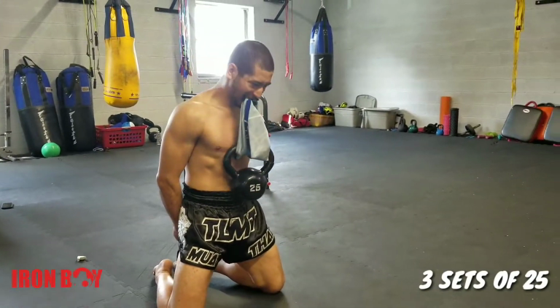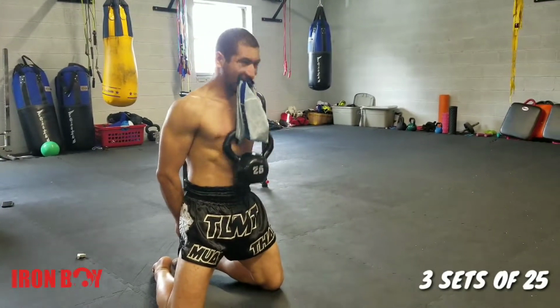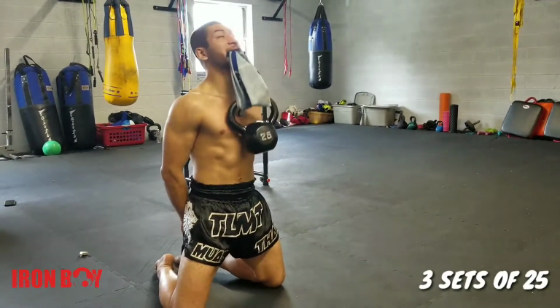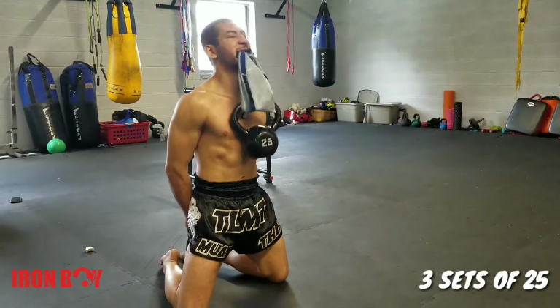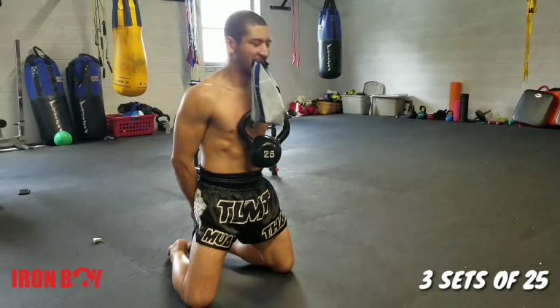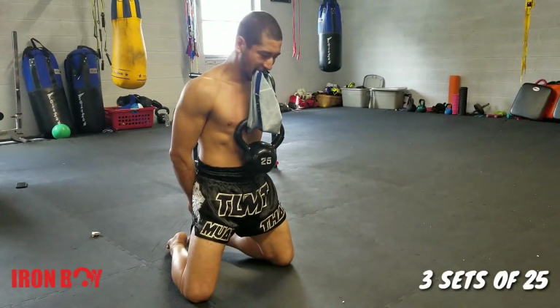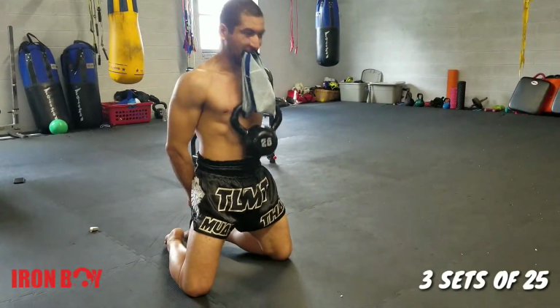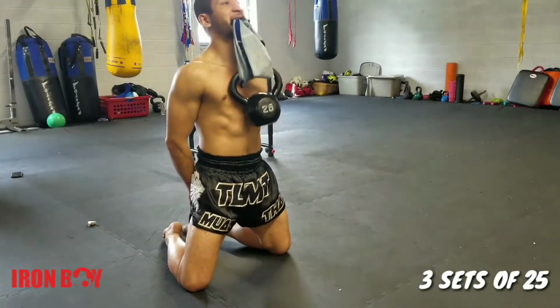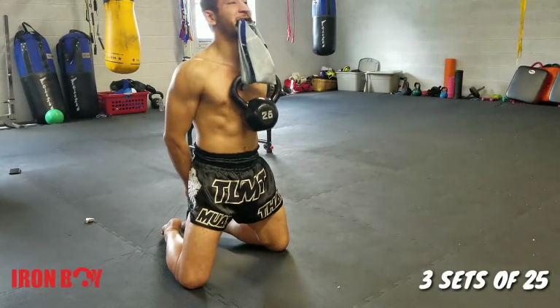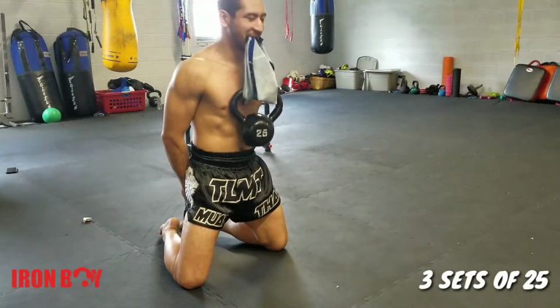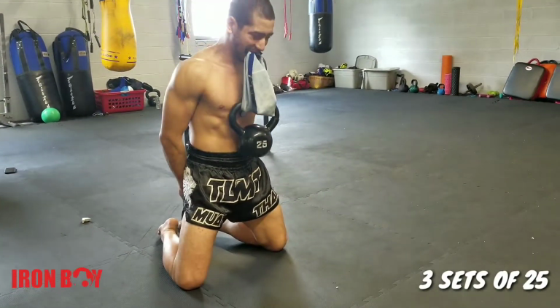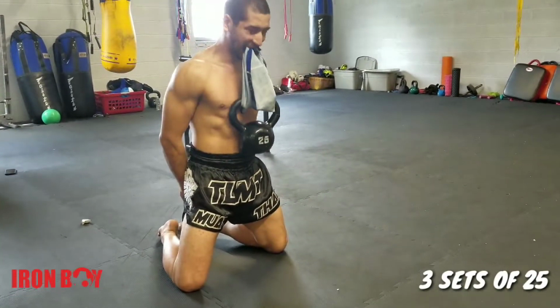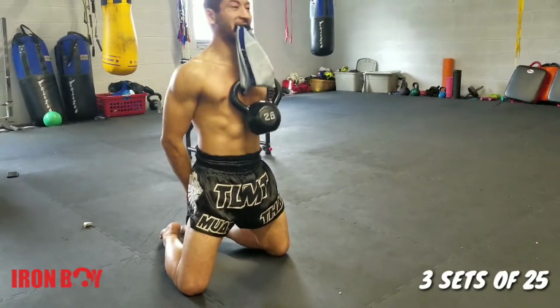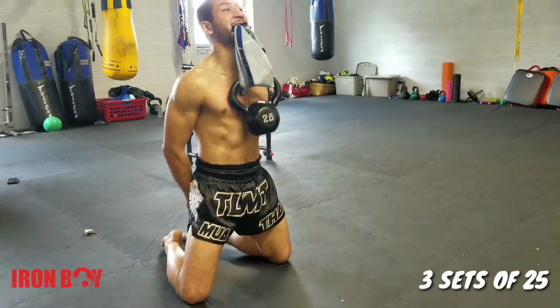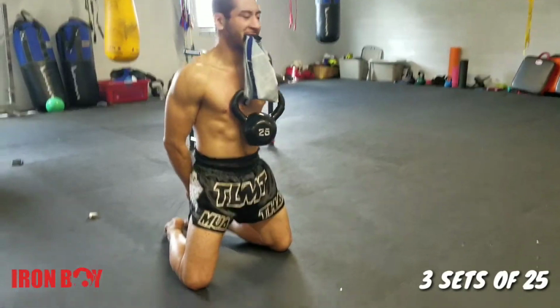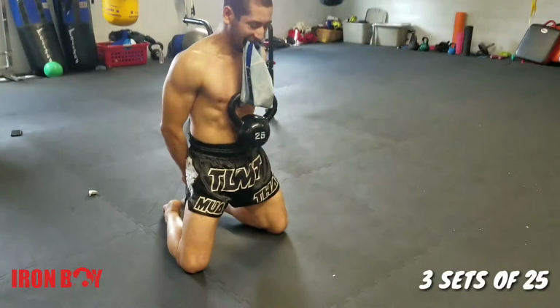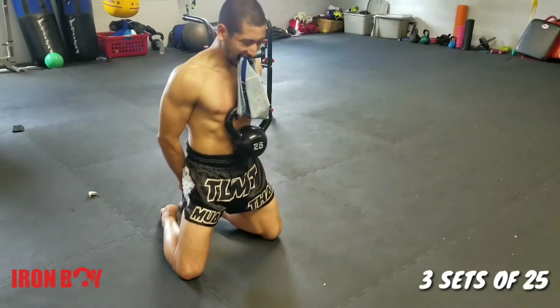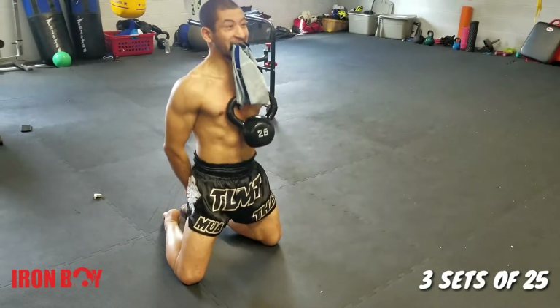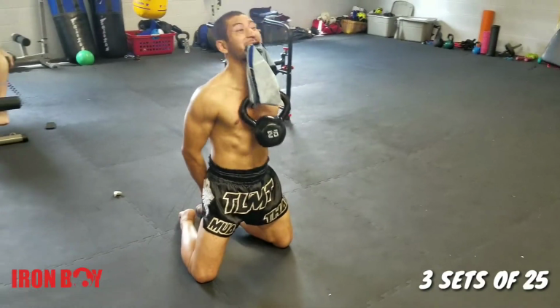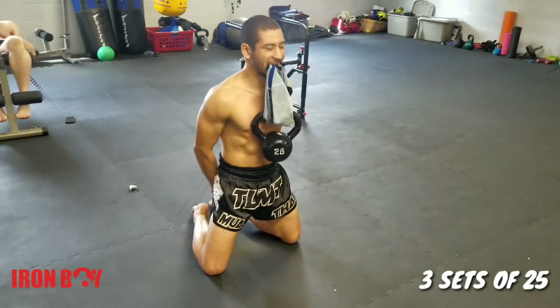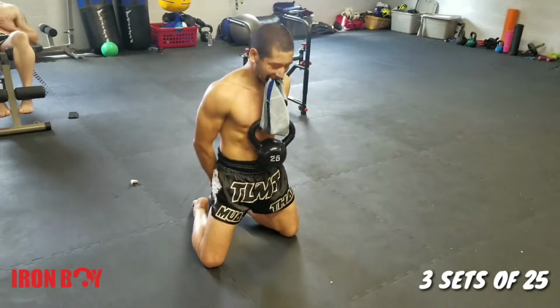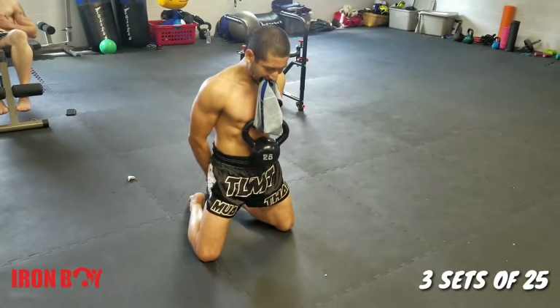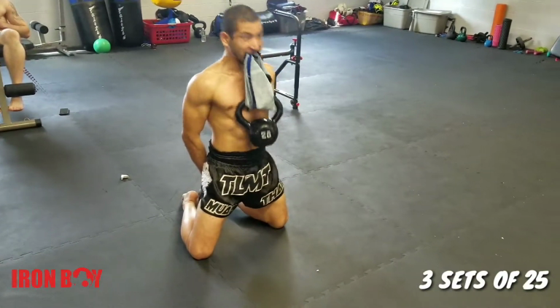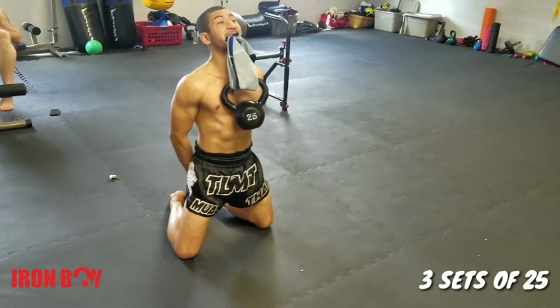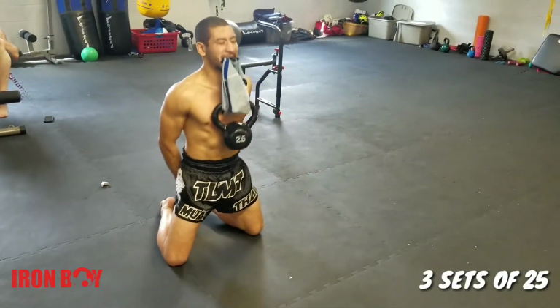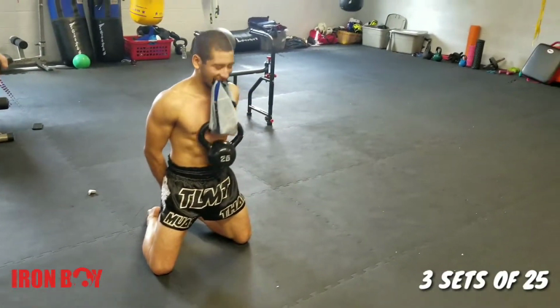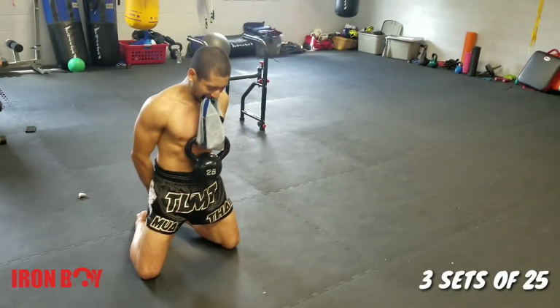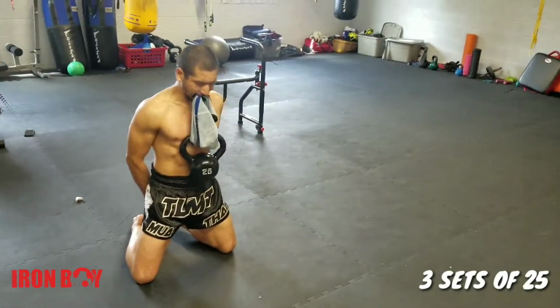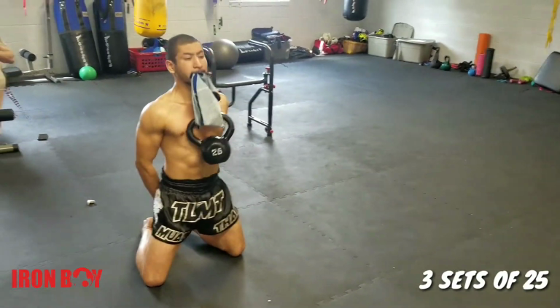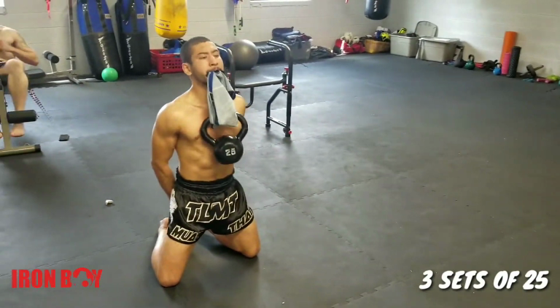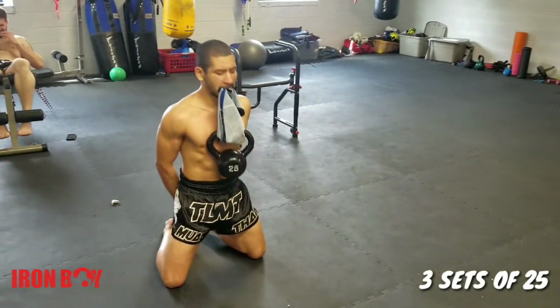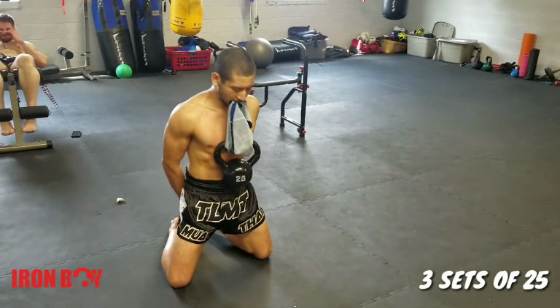I do three sets of 25, trying to keep my back as straight as I can. This helps me strengthen my neck.